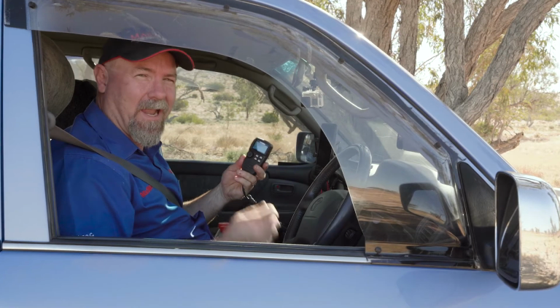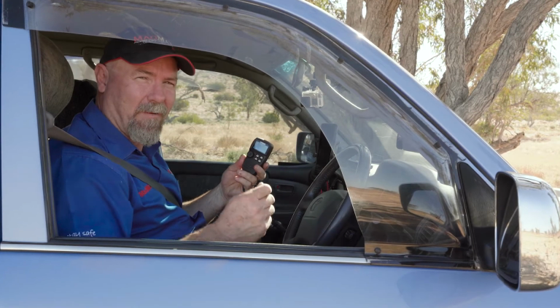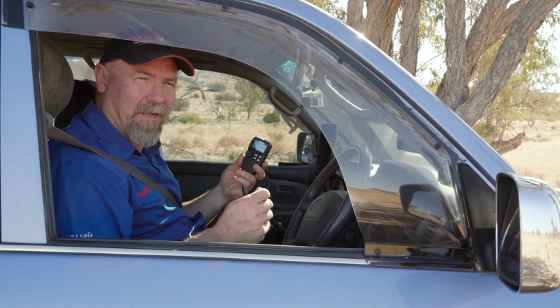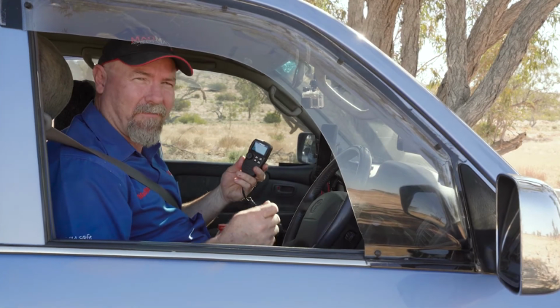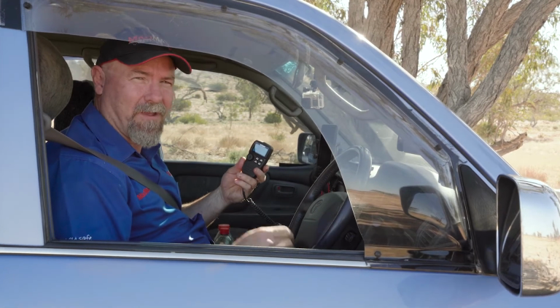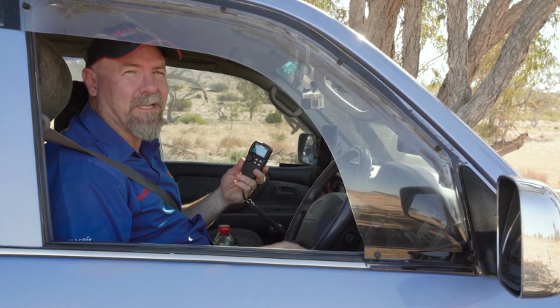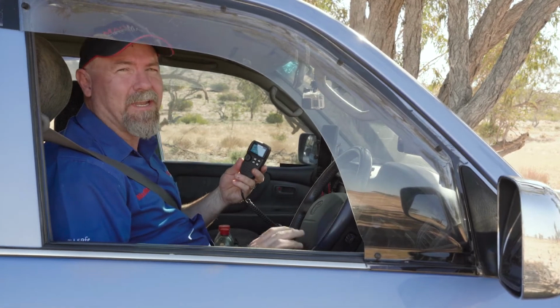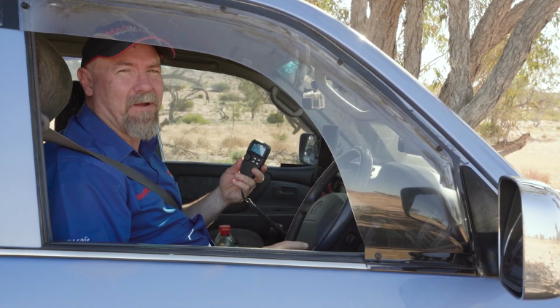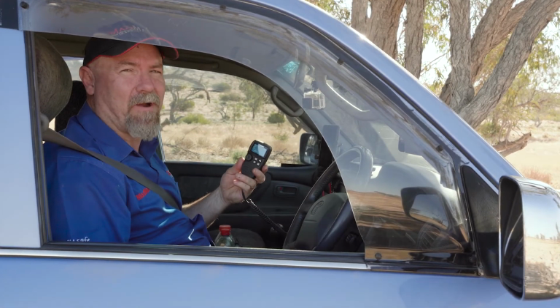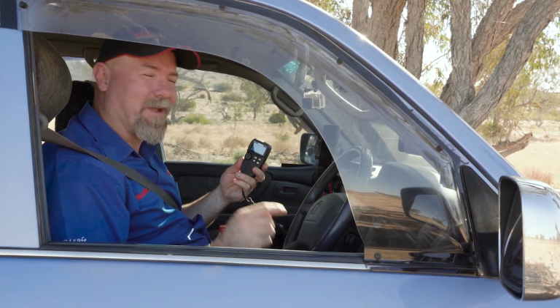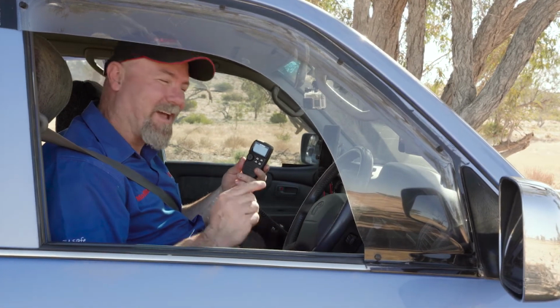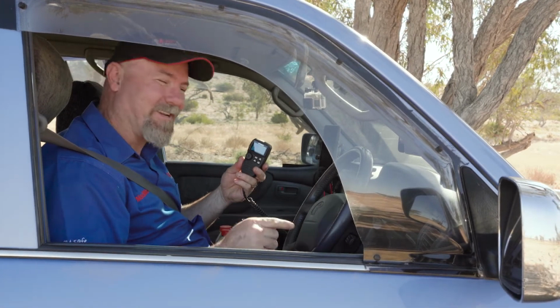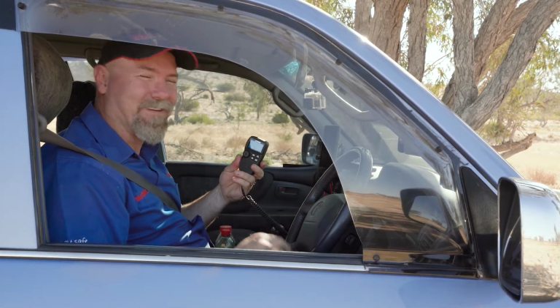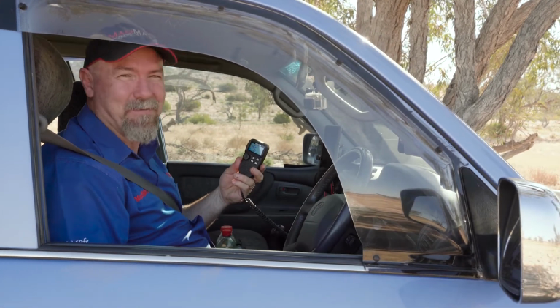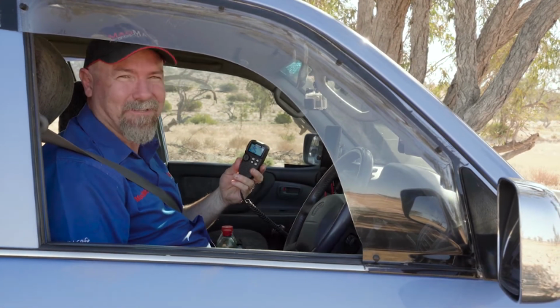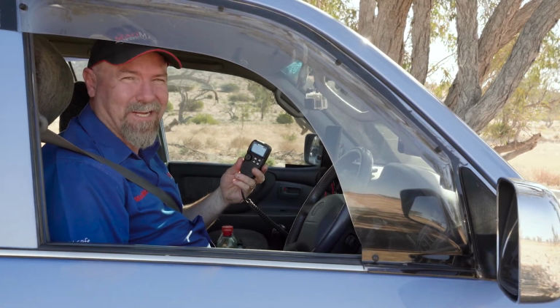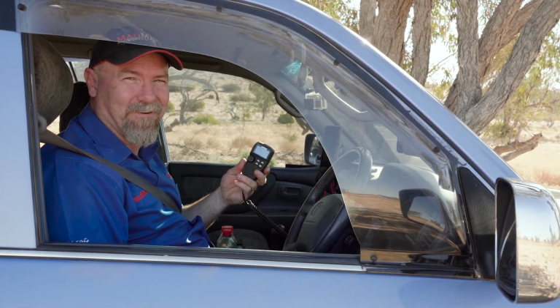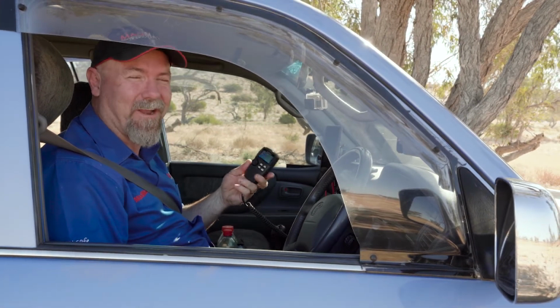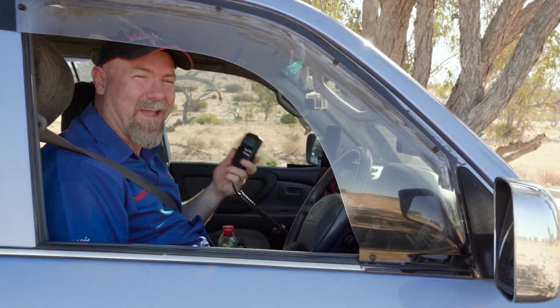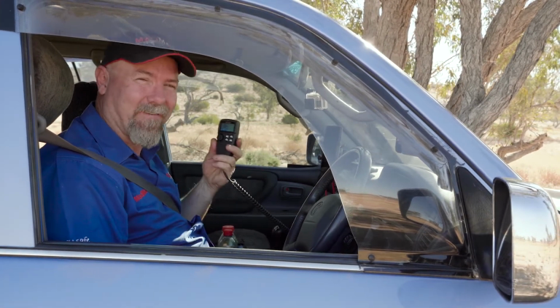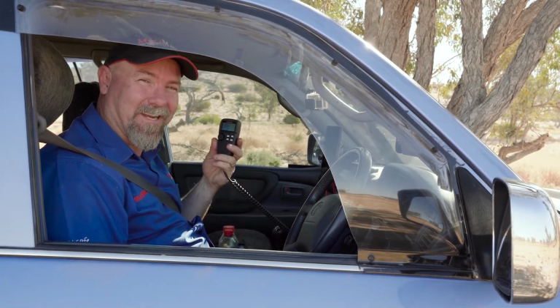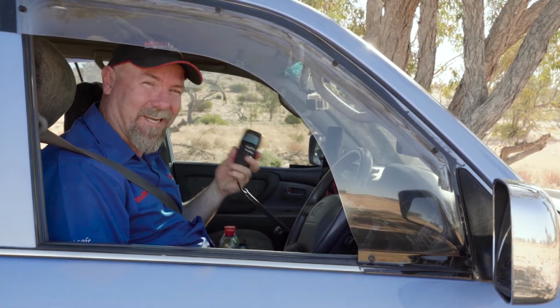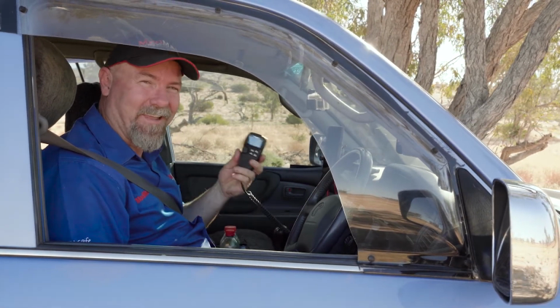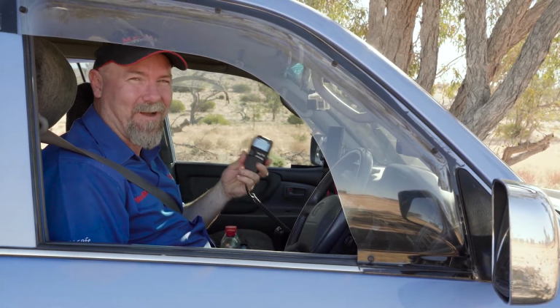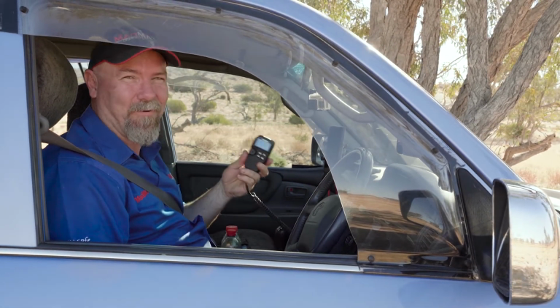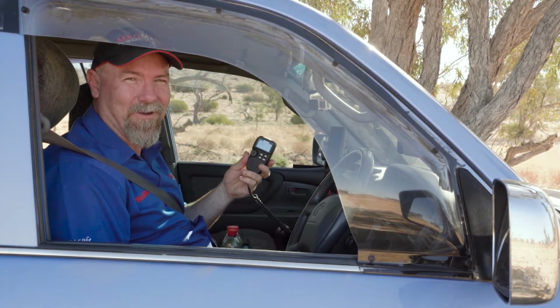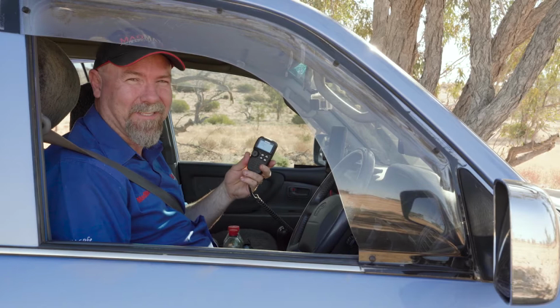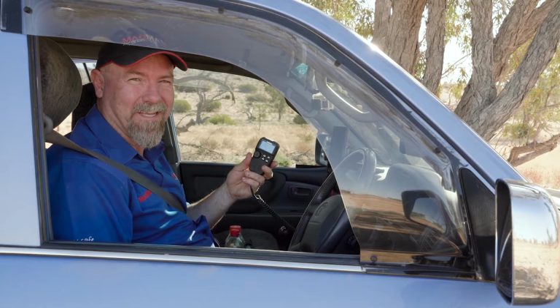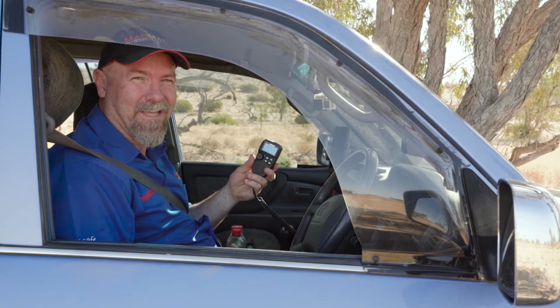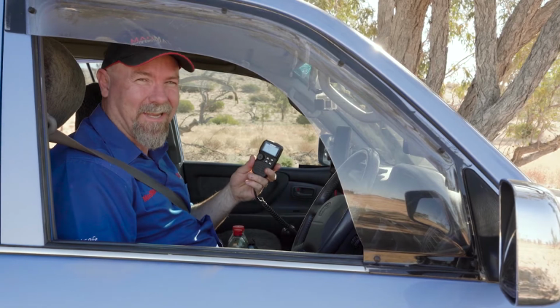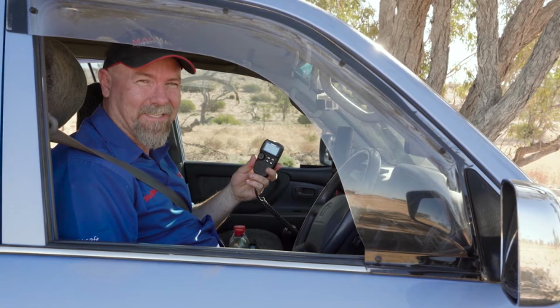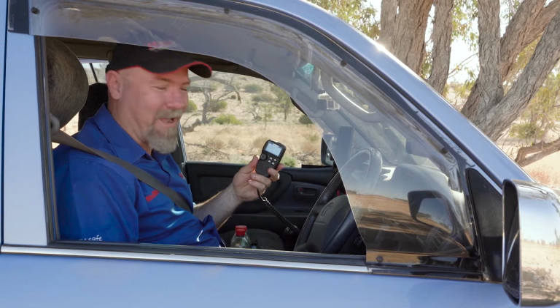A little bit confused? Don't worry, we're going to do a demonstration right now and I'm going to show you how it works. Let's go.